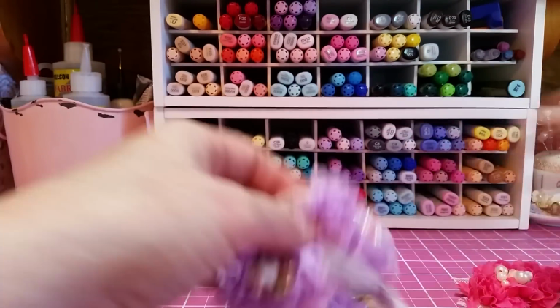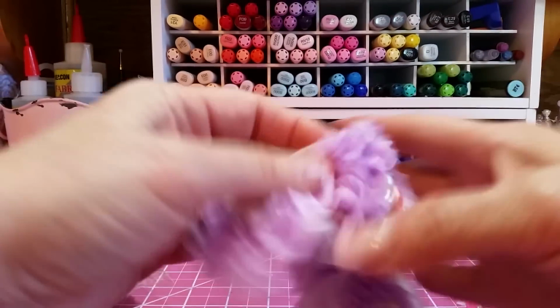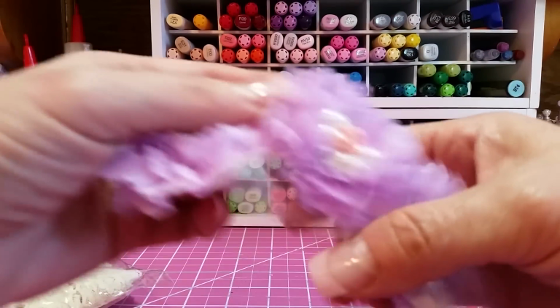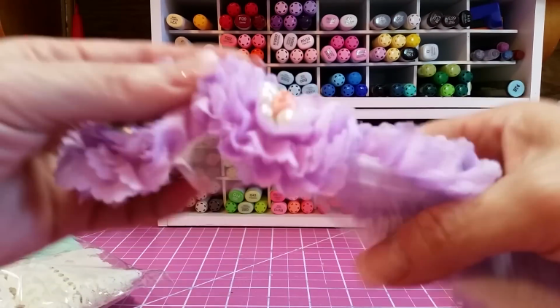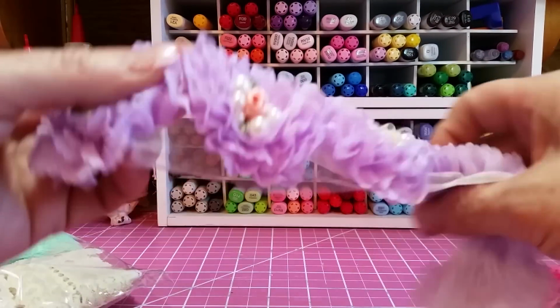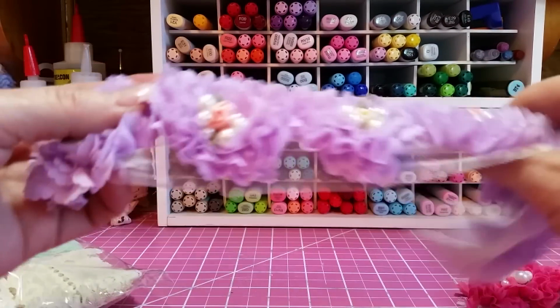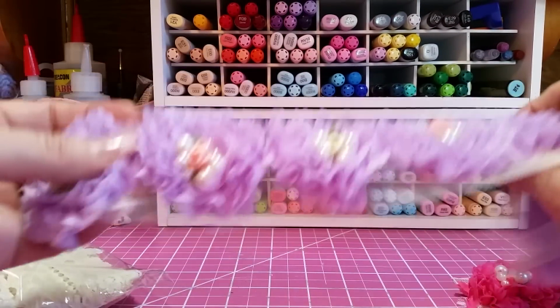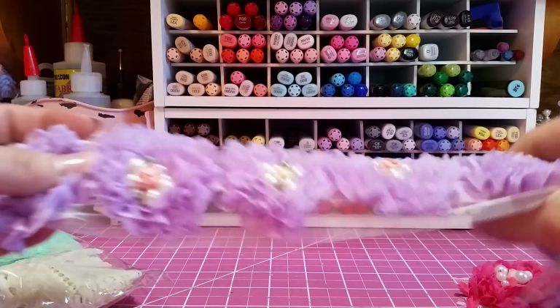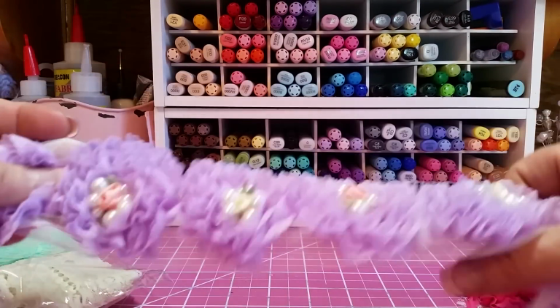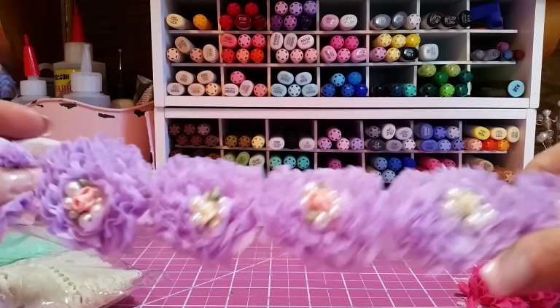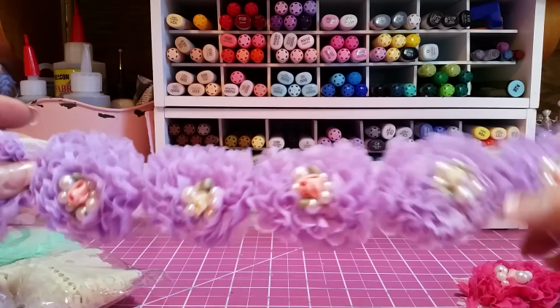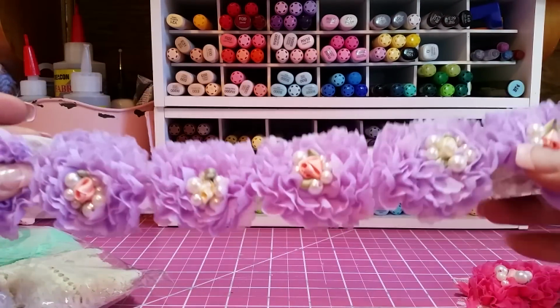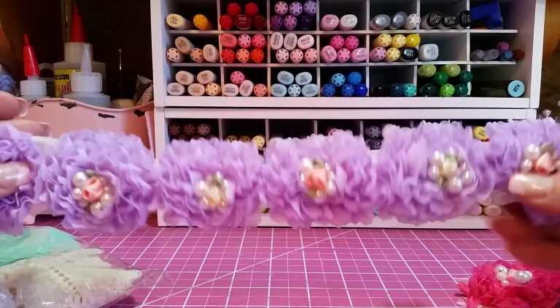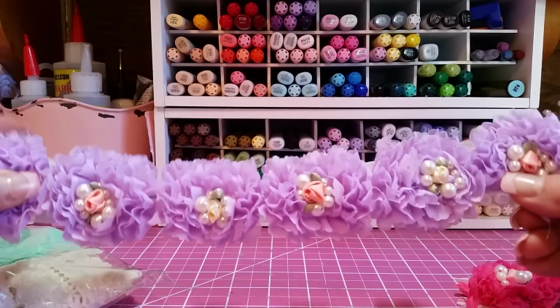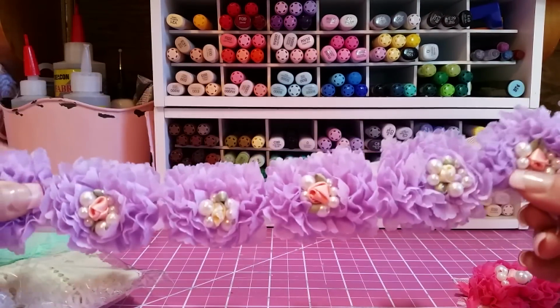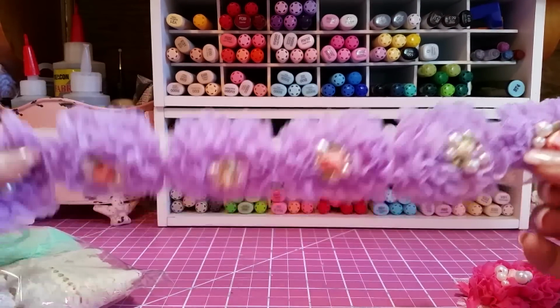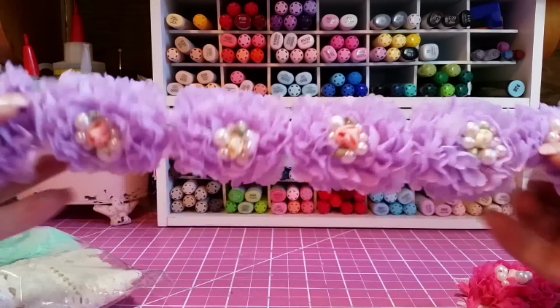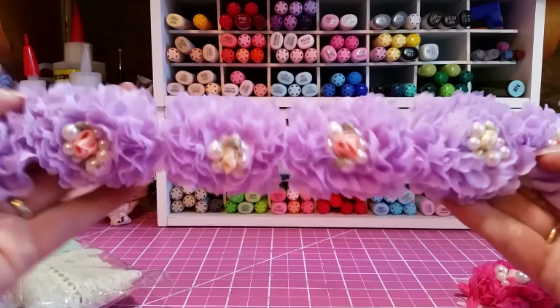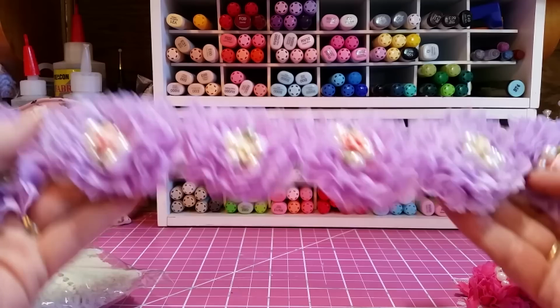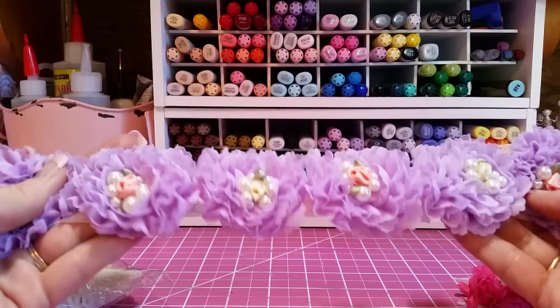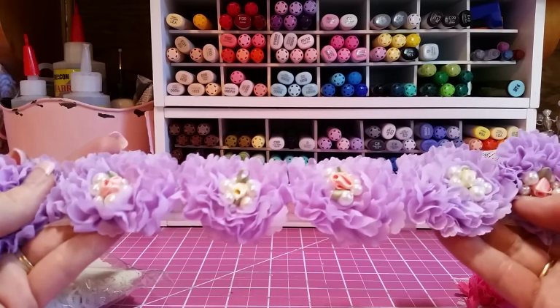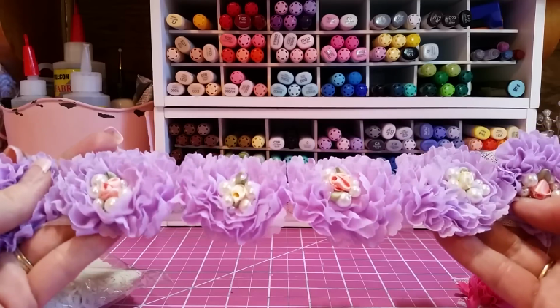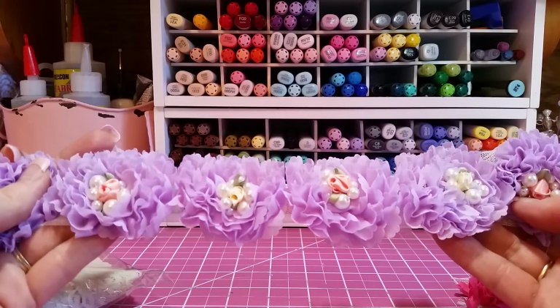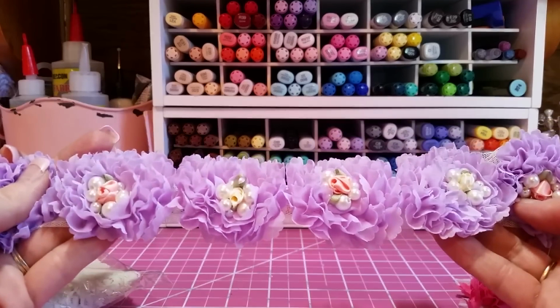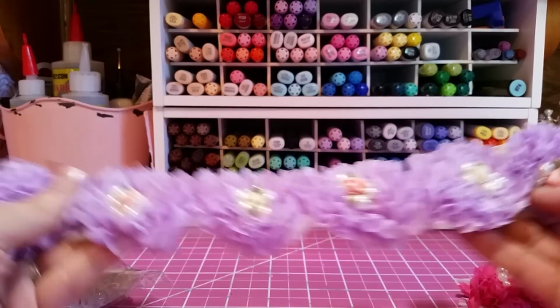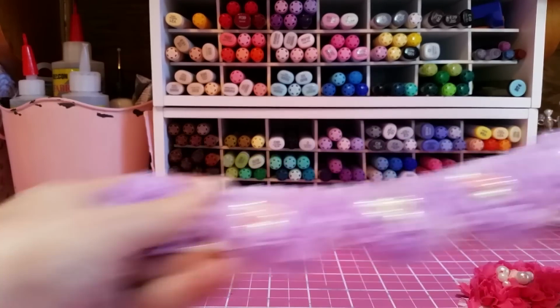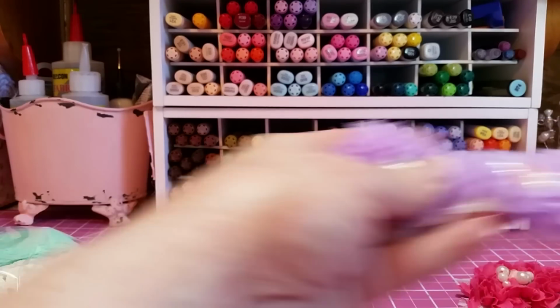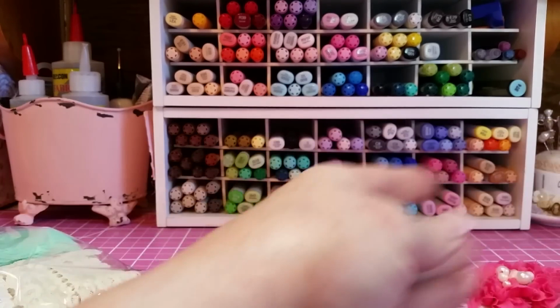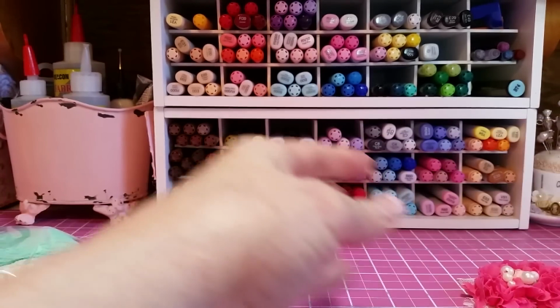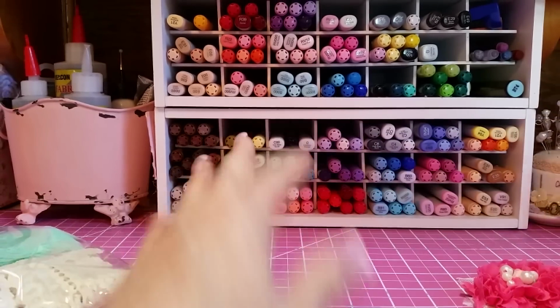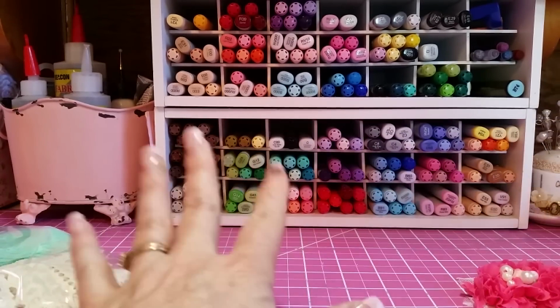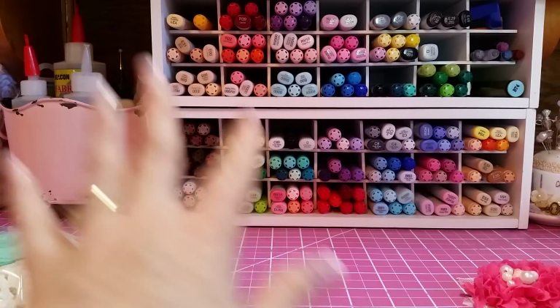And then she sent me the lavender. So, so pretty.